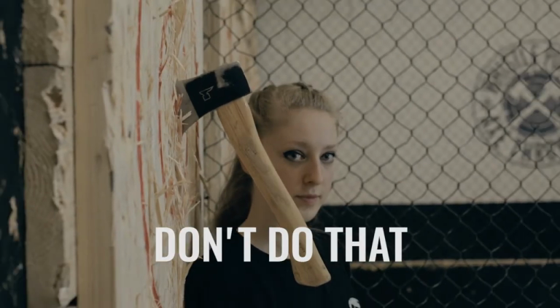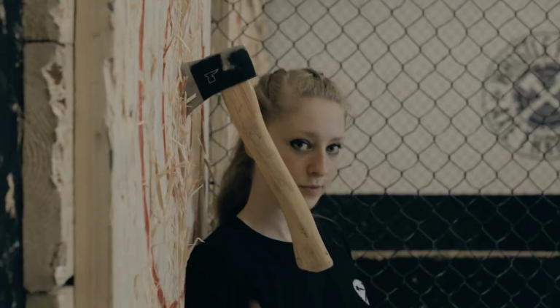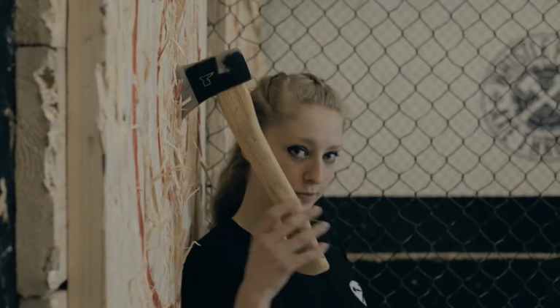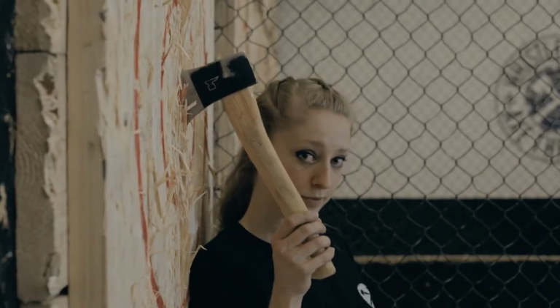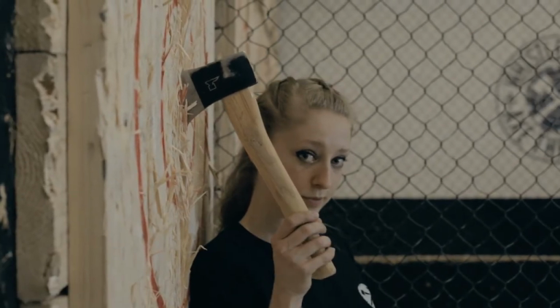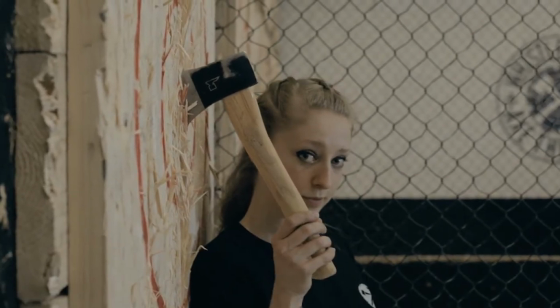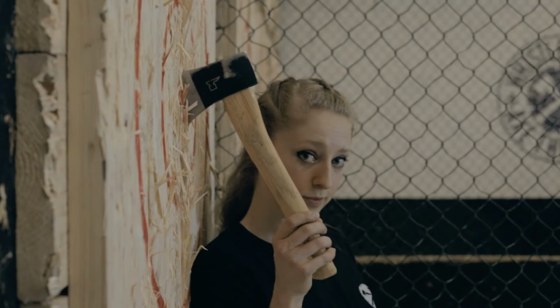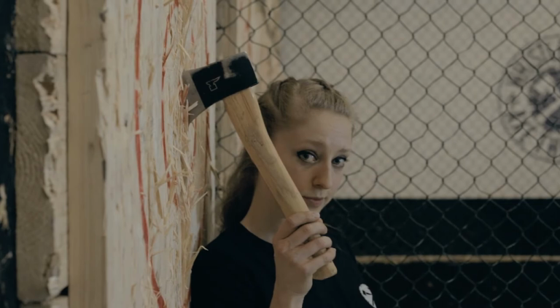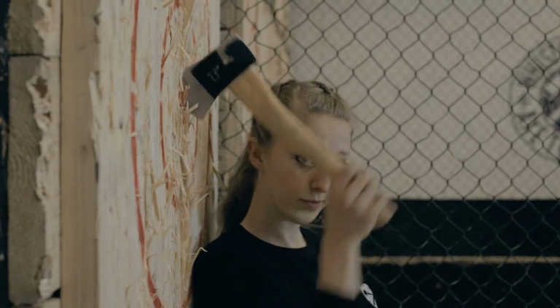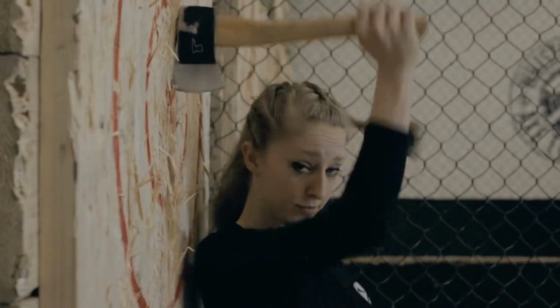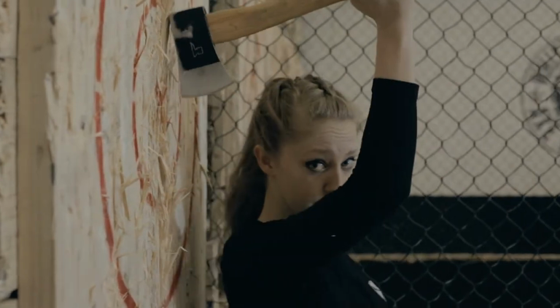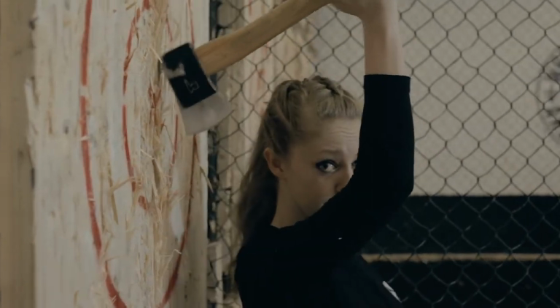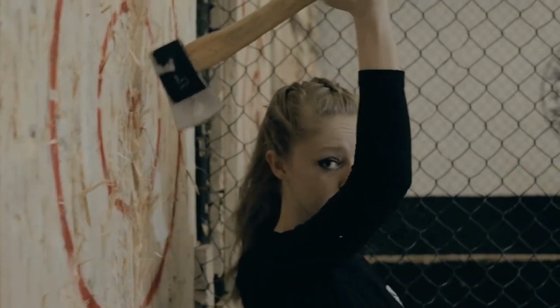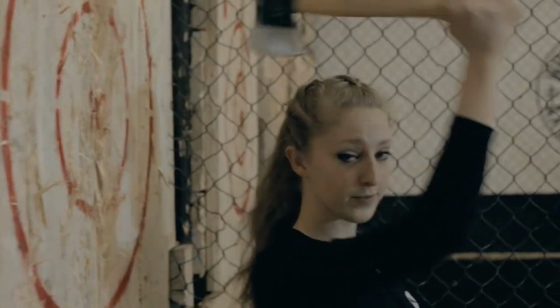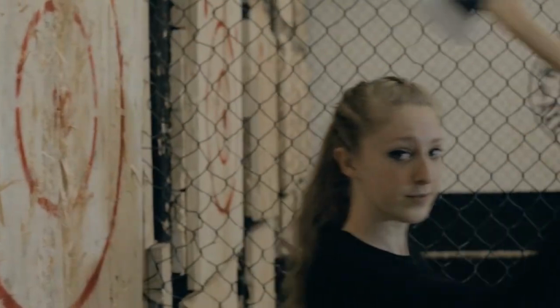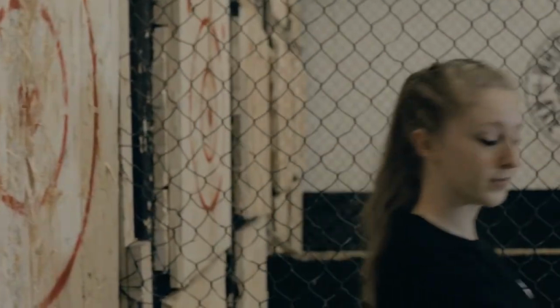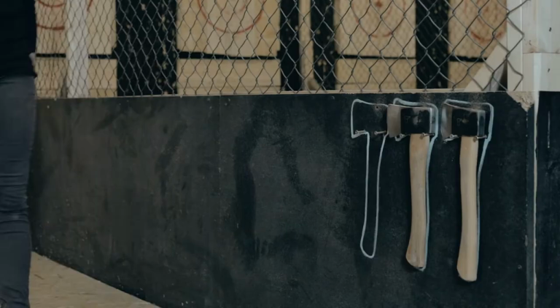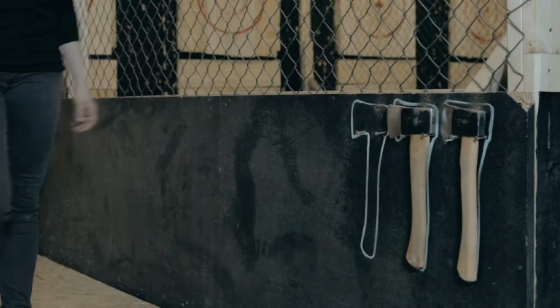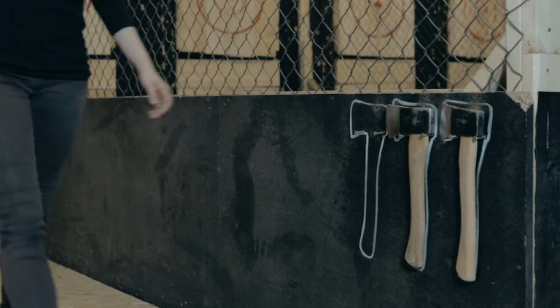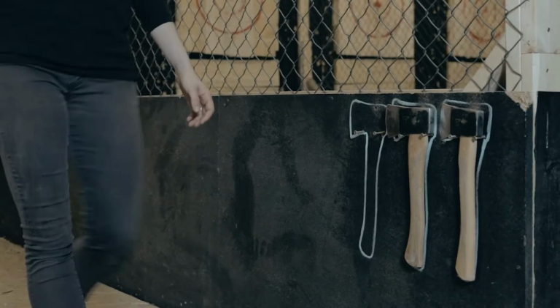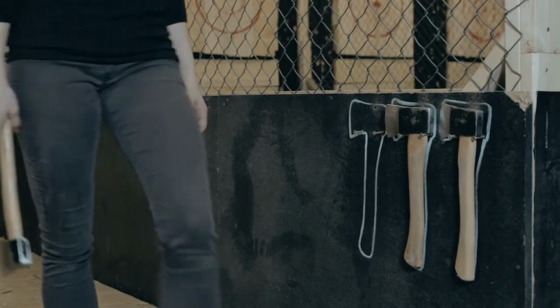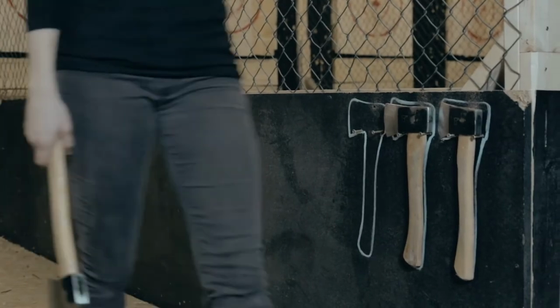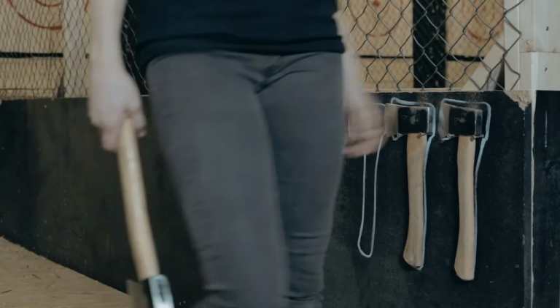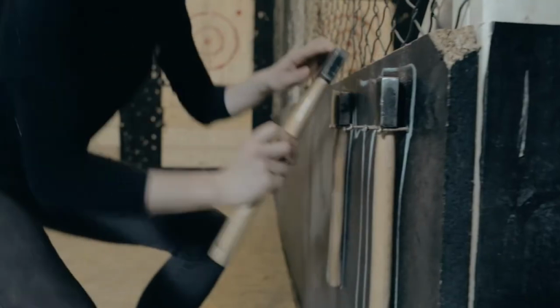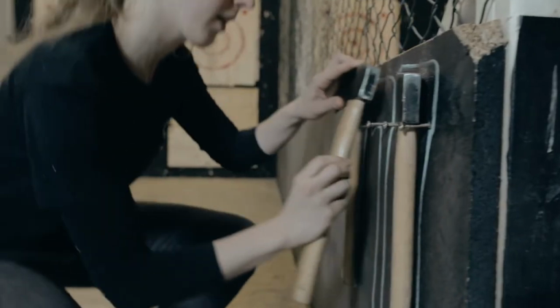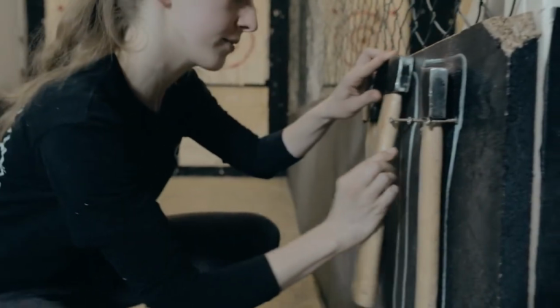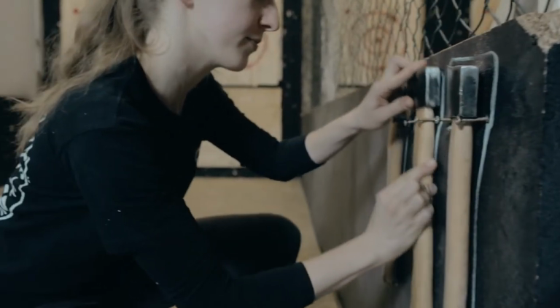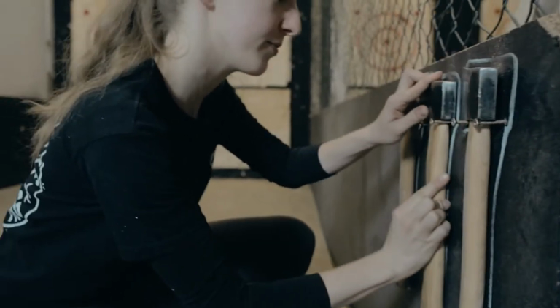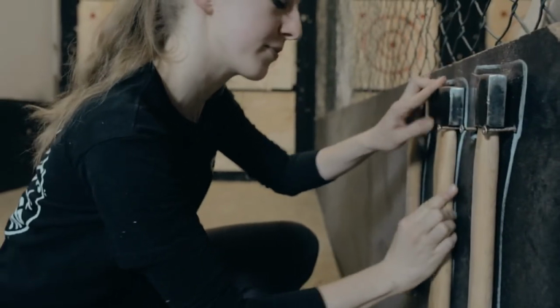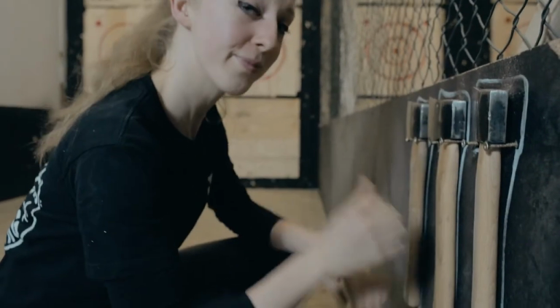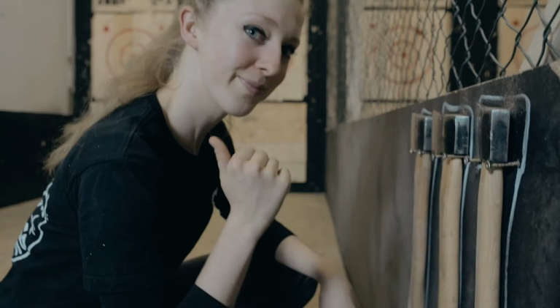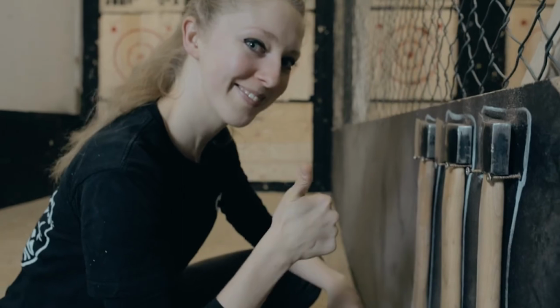When you're done, you need to axe up. Don't take your axe home with you. Make sure you hang it back up on the side.